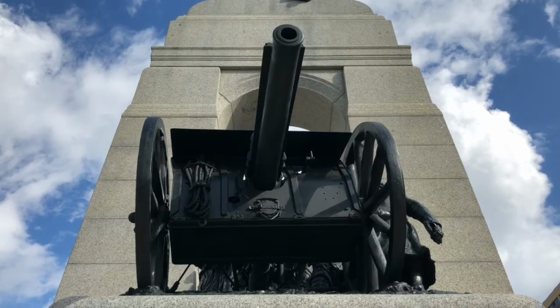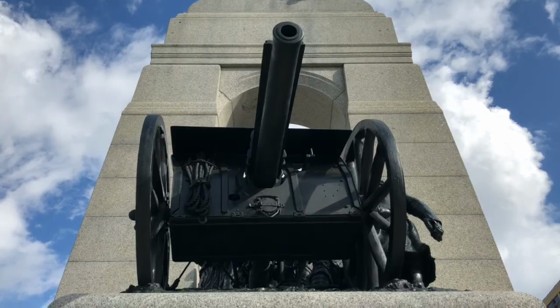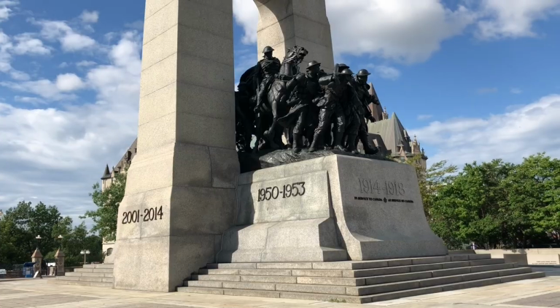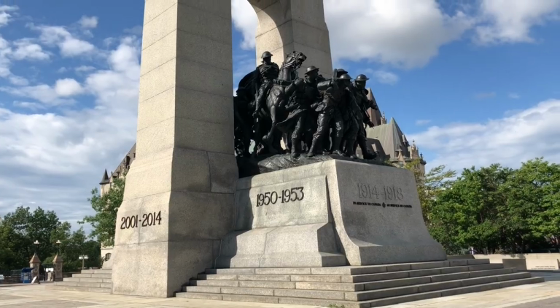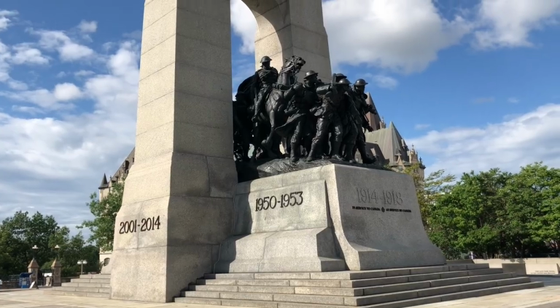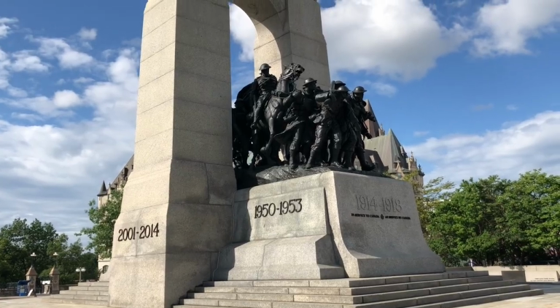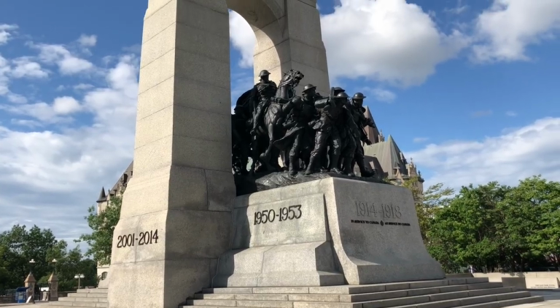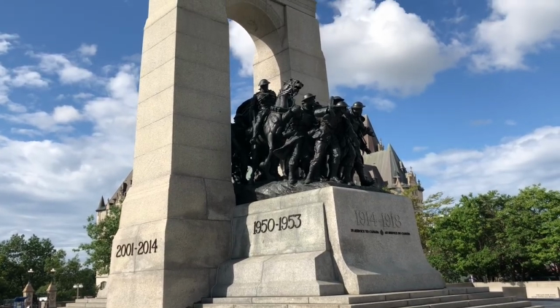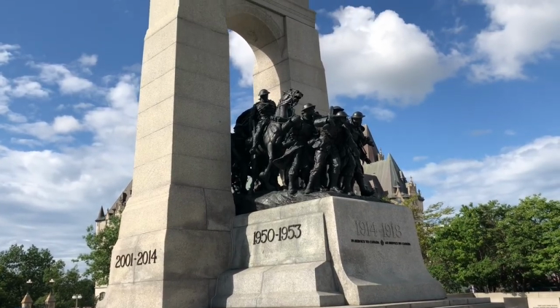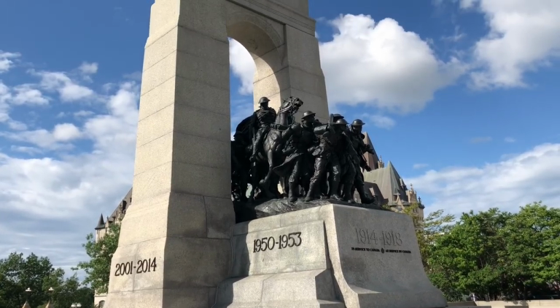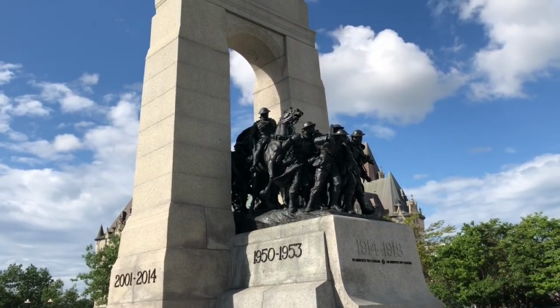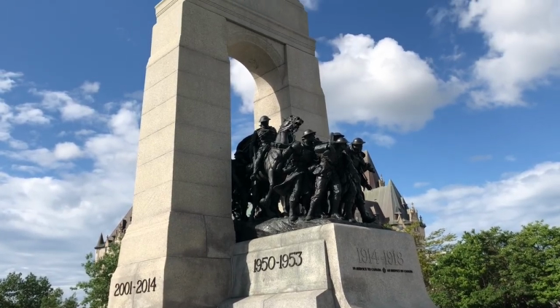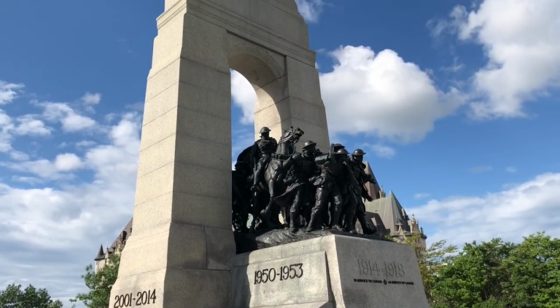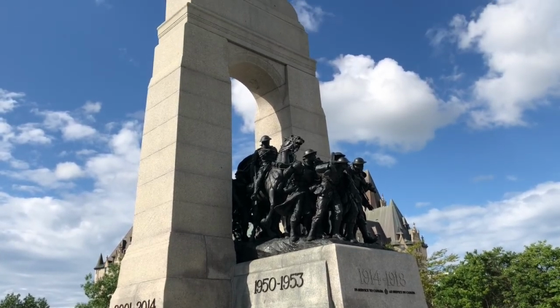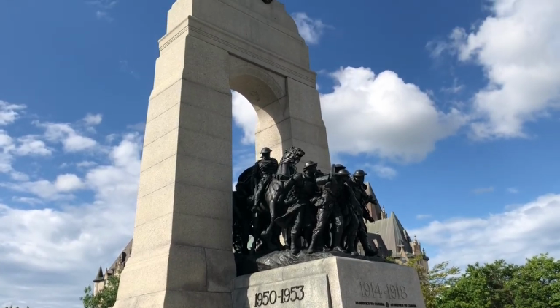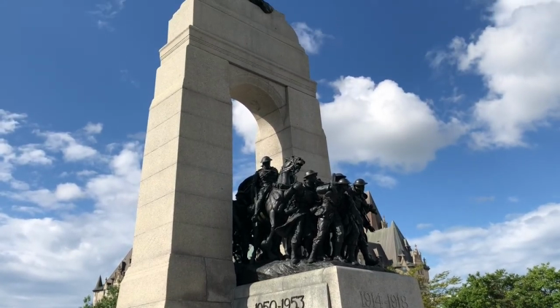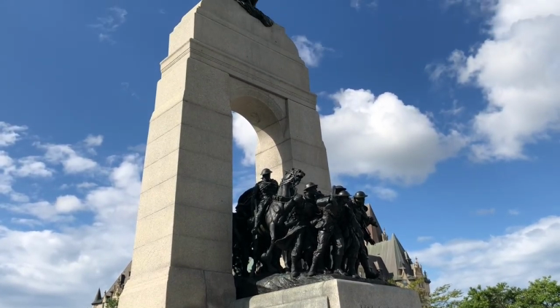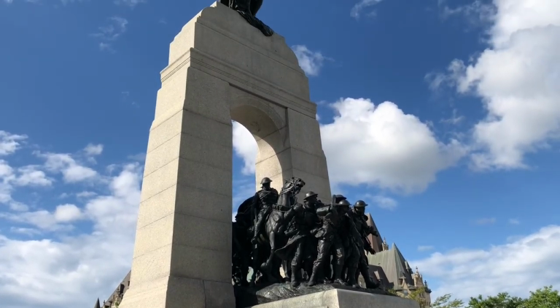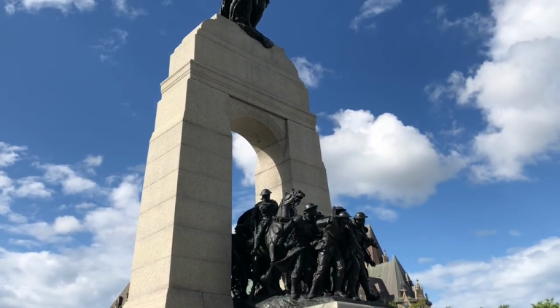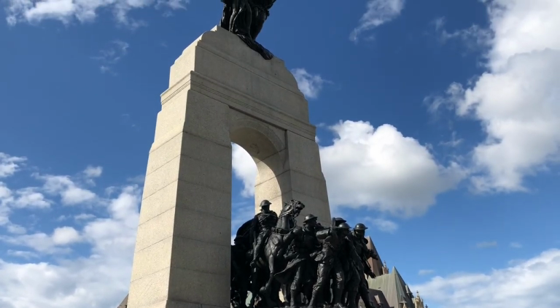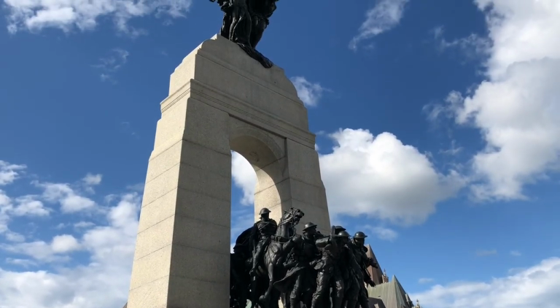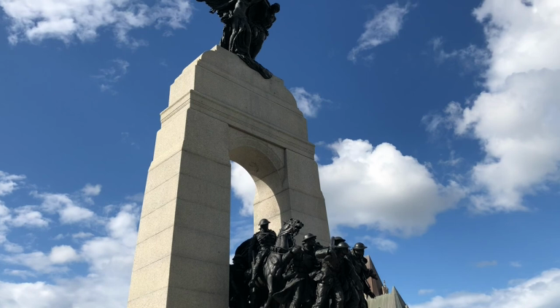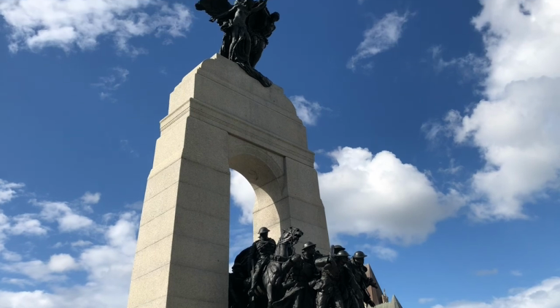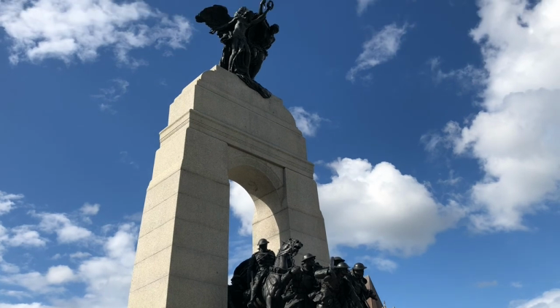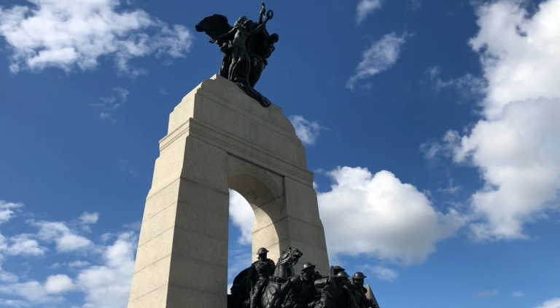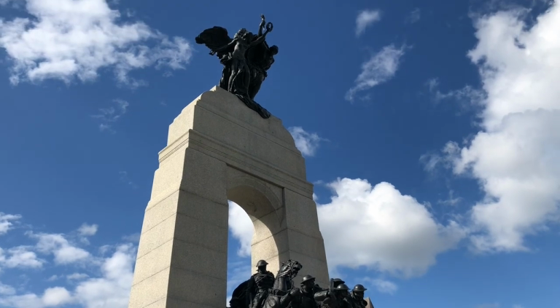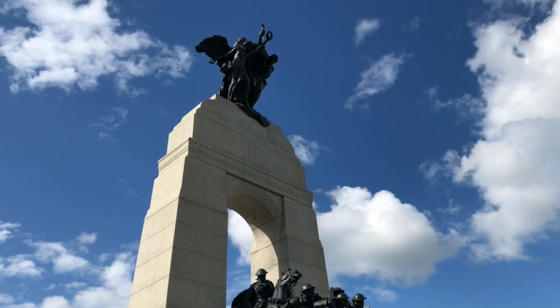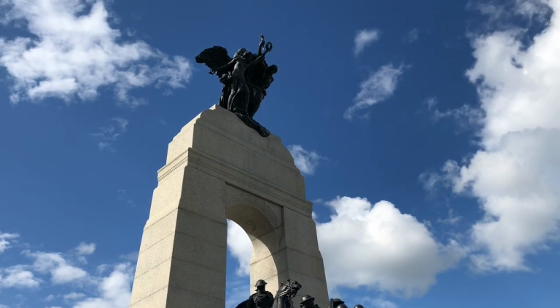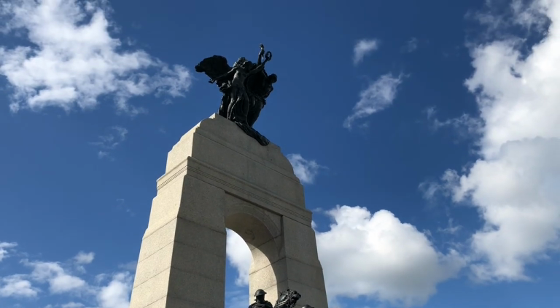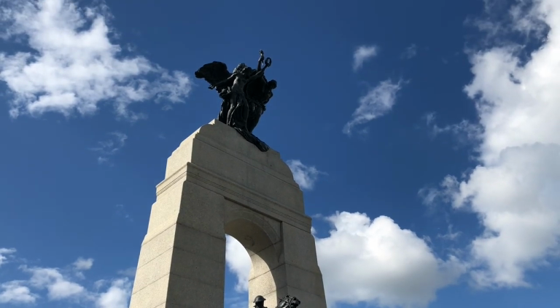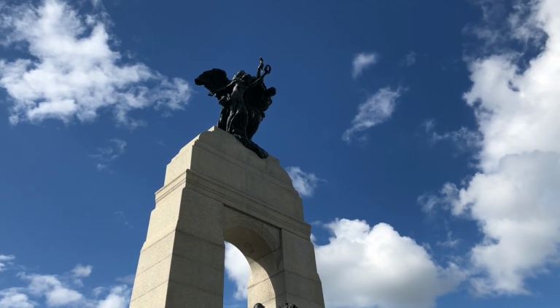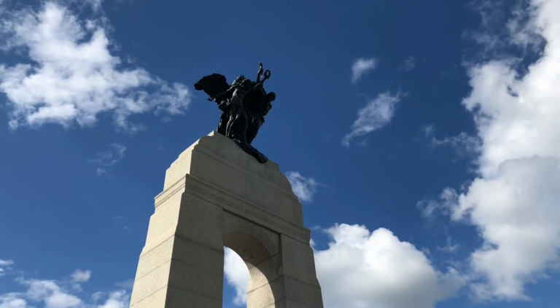Whether they fought behind British influence, alongside allies, or alone, they proved their strength as individuals and as a nation.